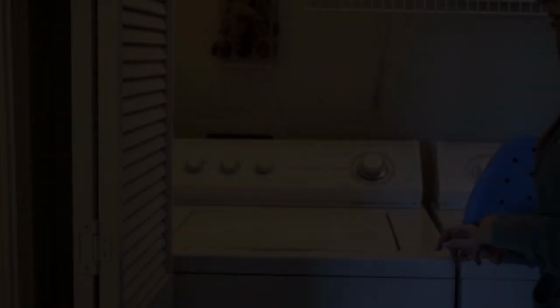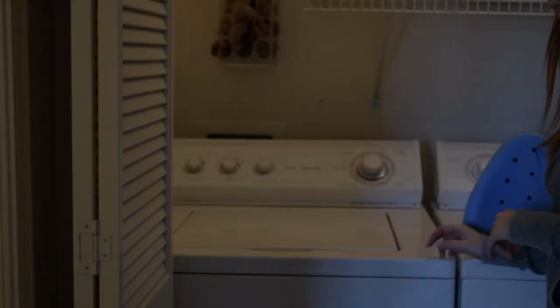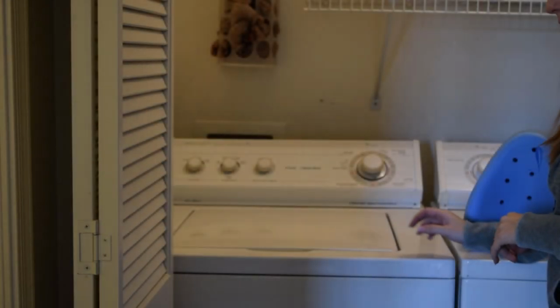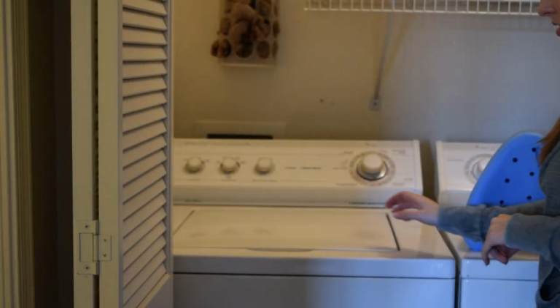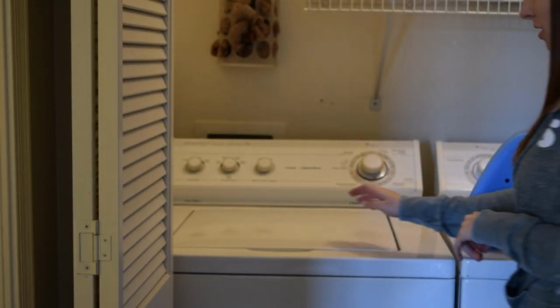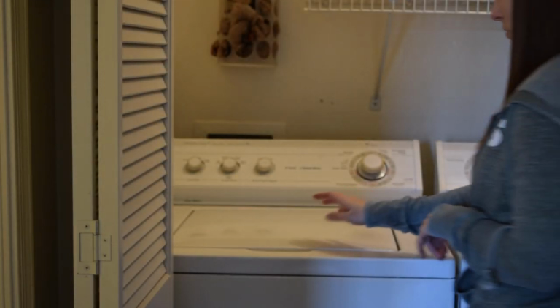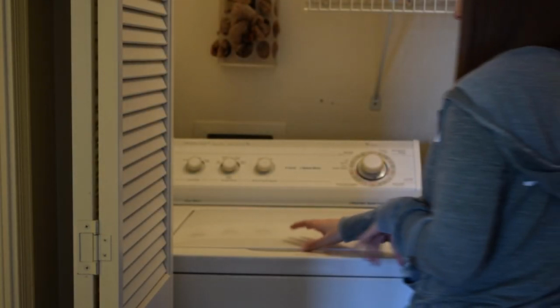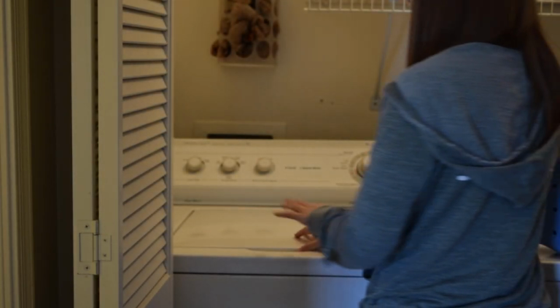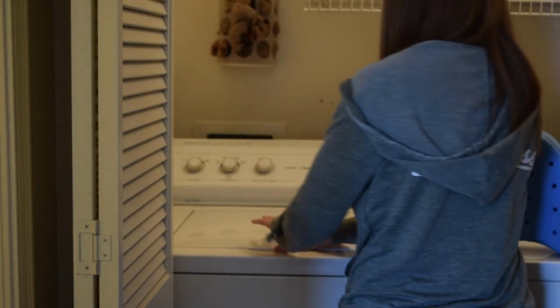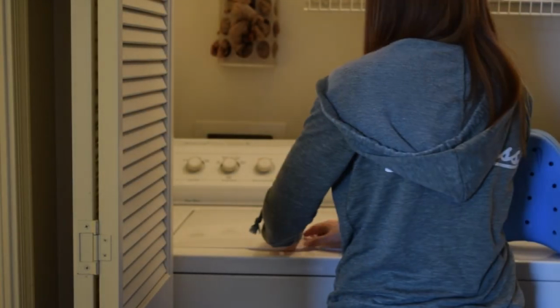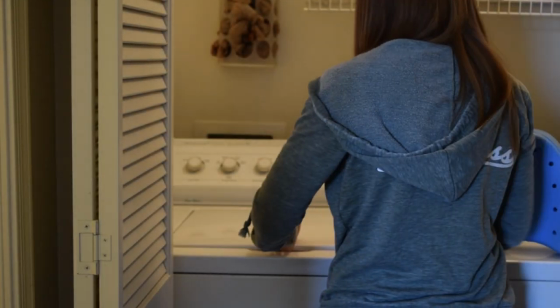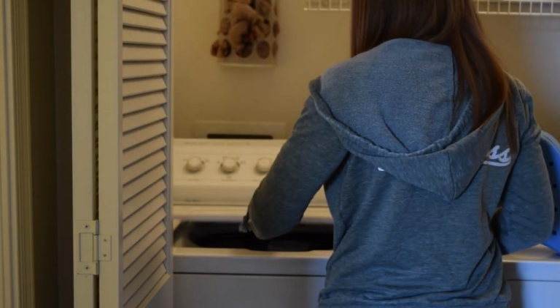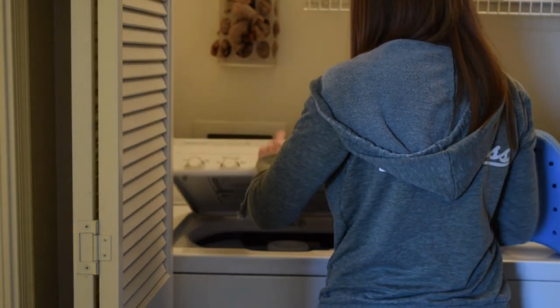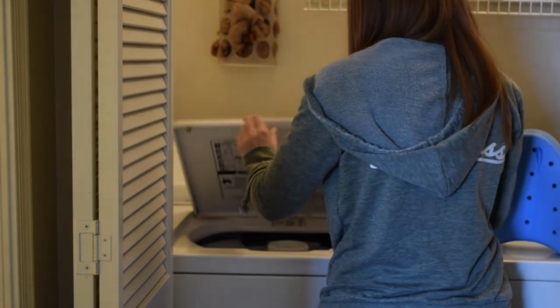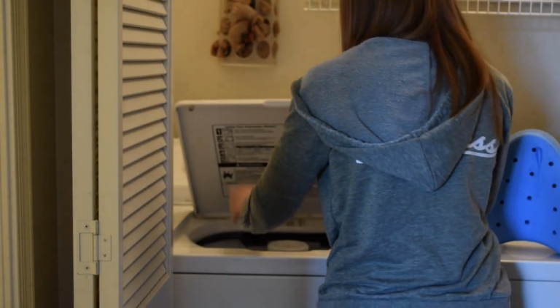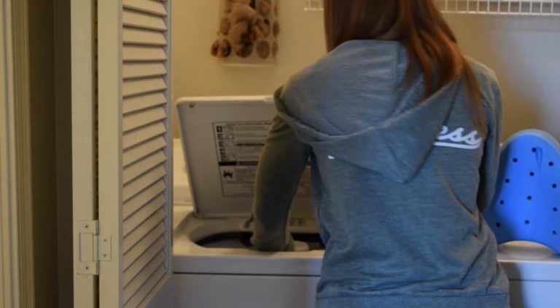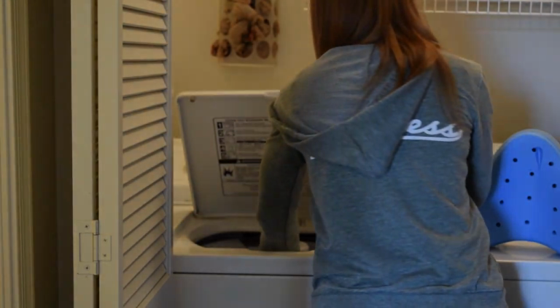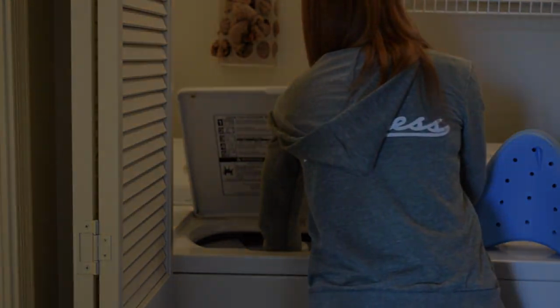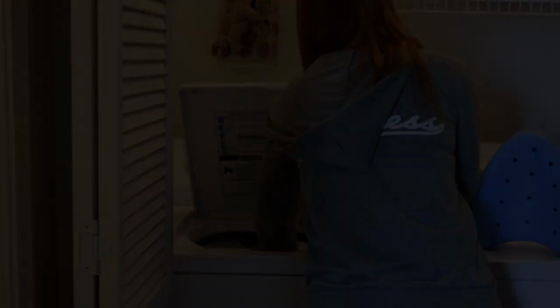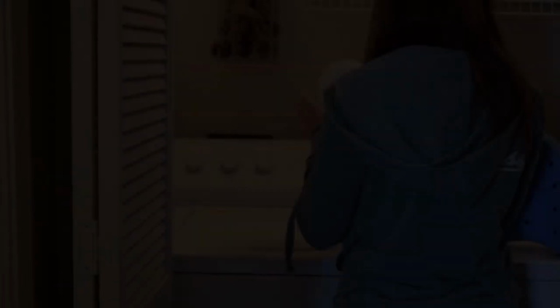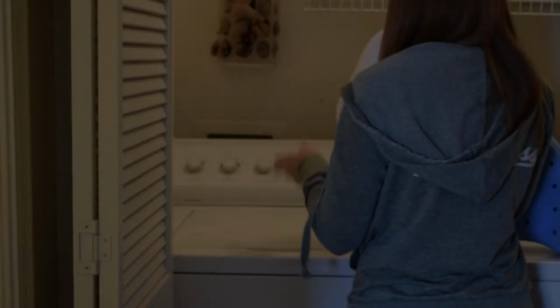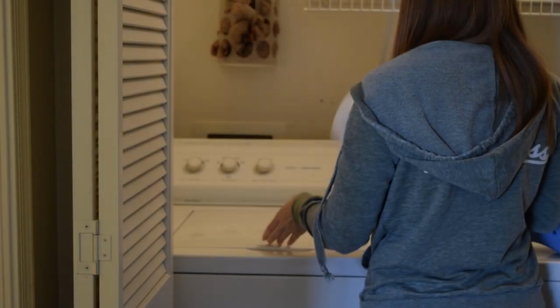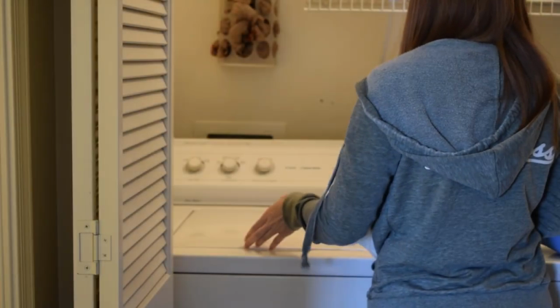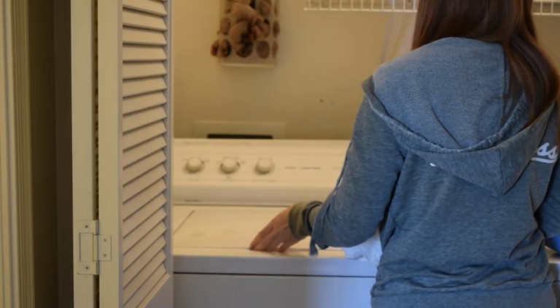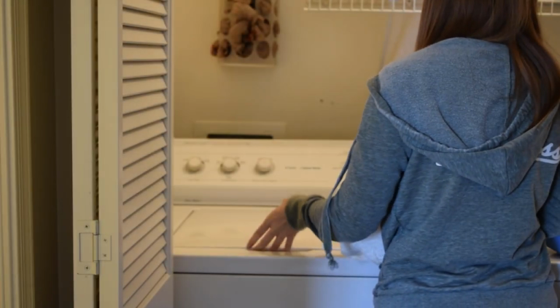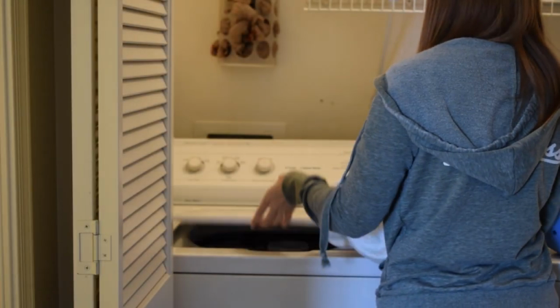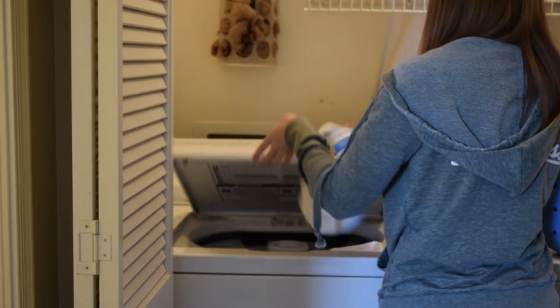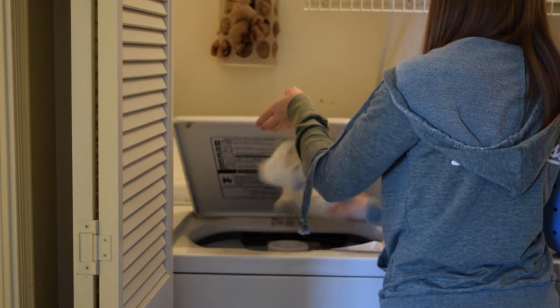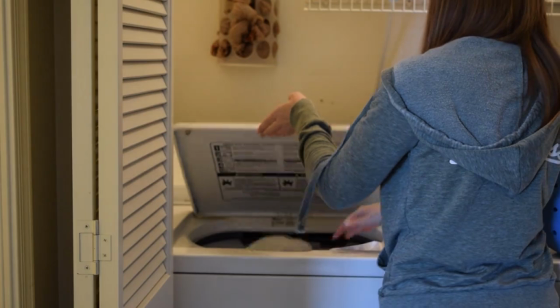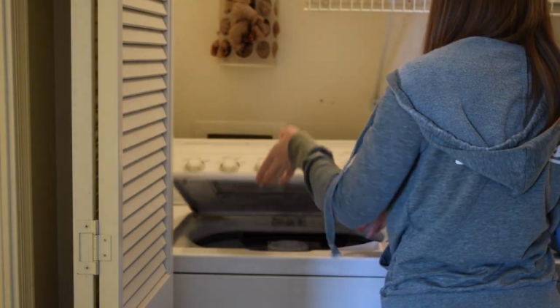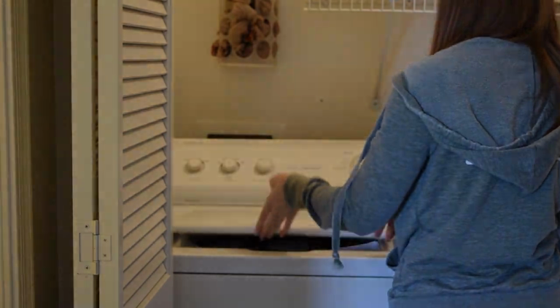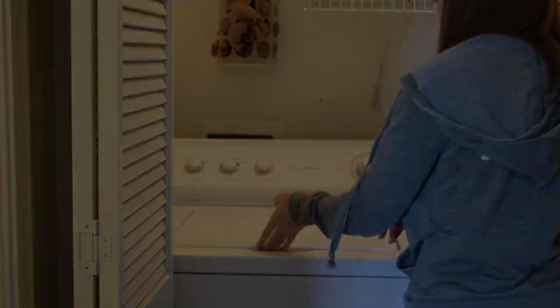Time to take our pillowcase out of the dryer — I said dryer, we took it out of the washer.